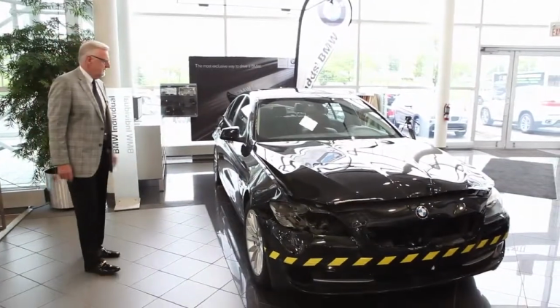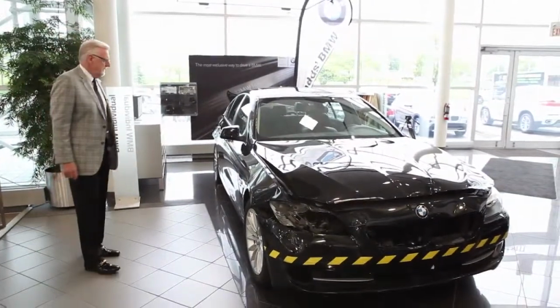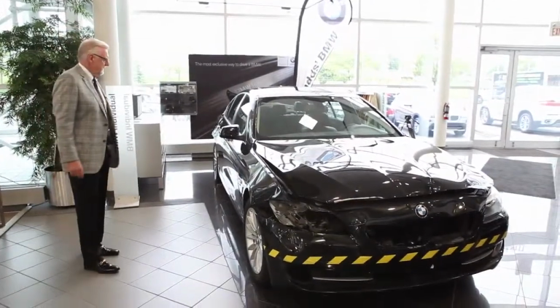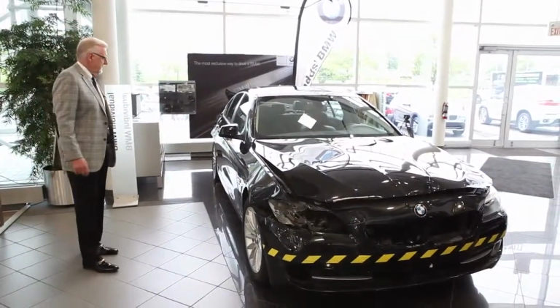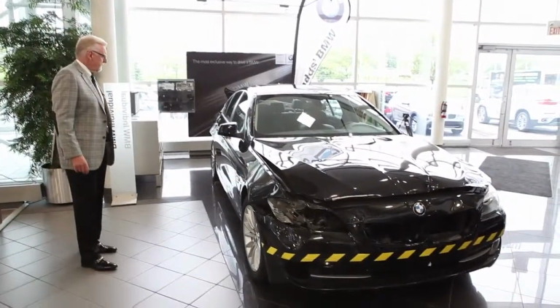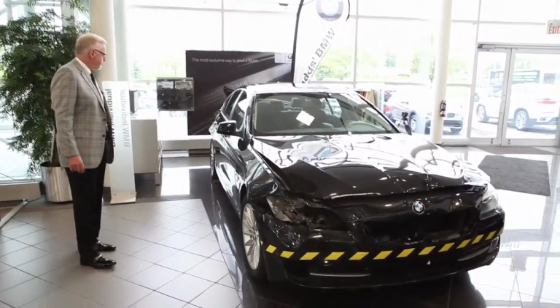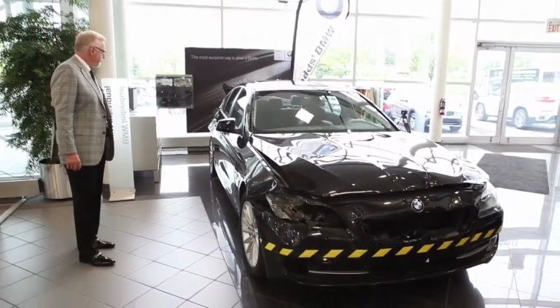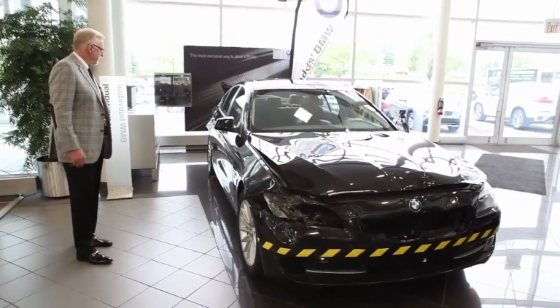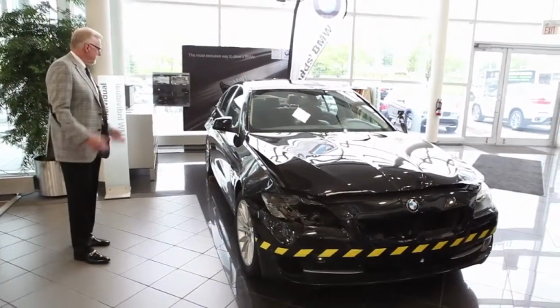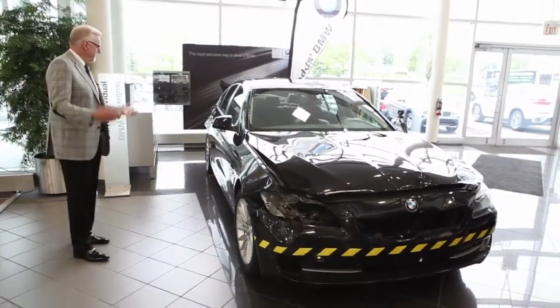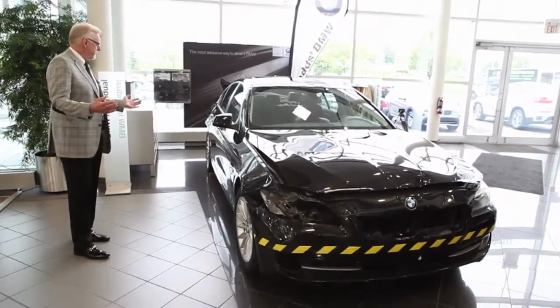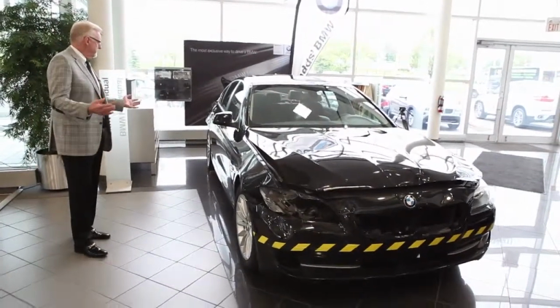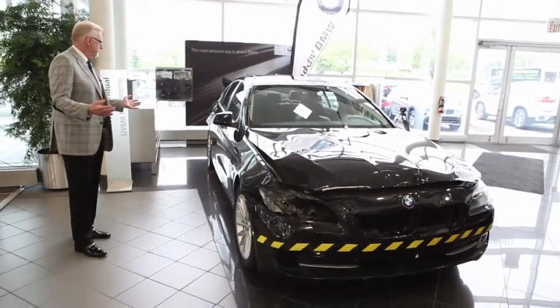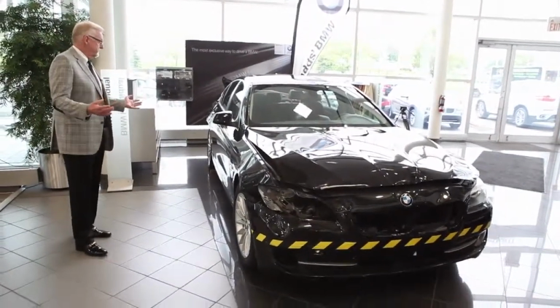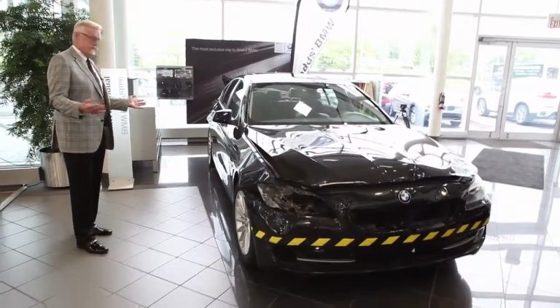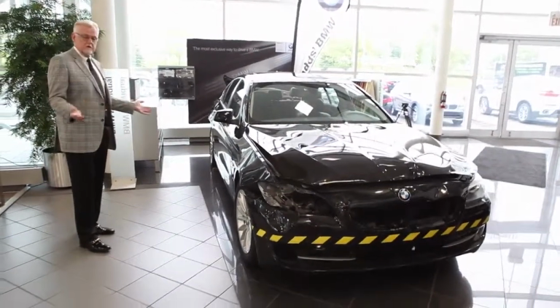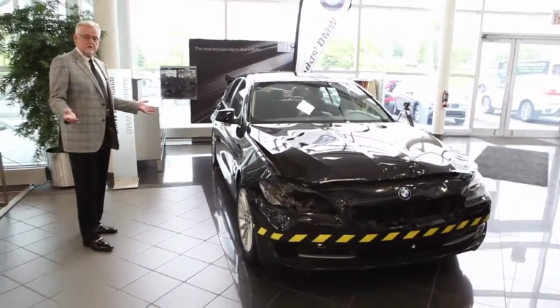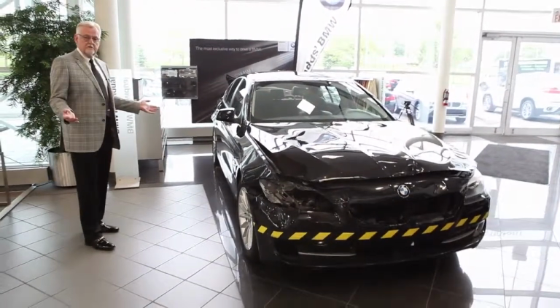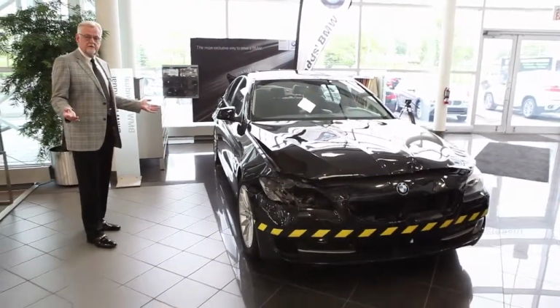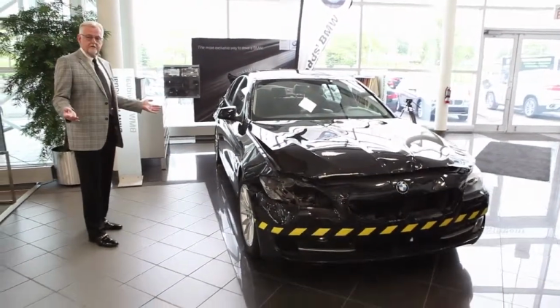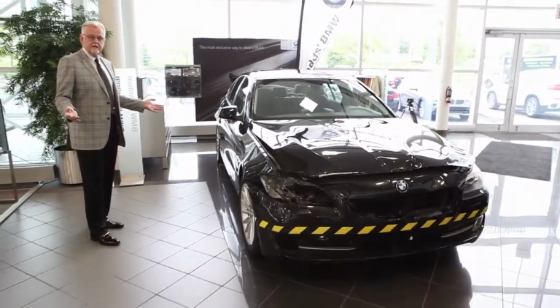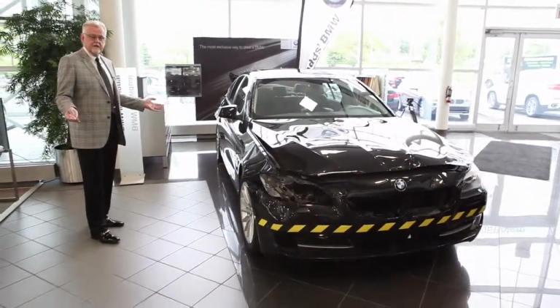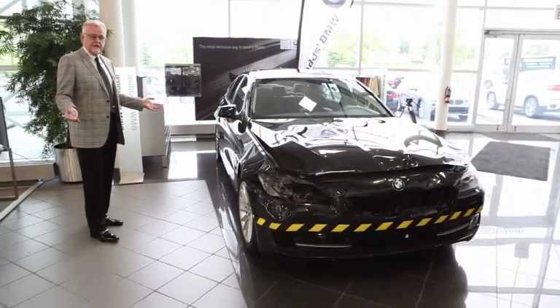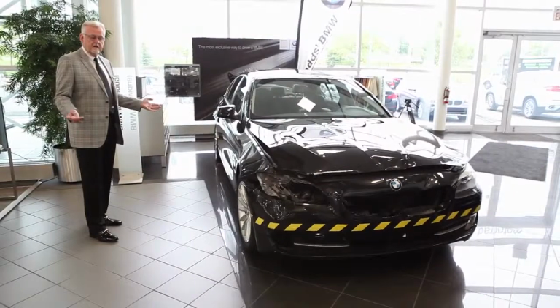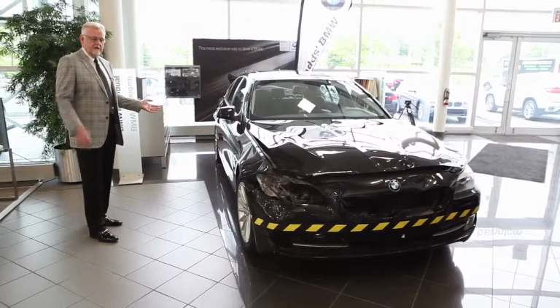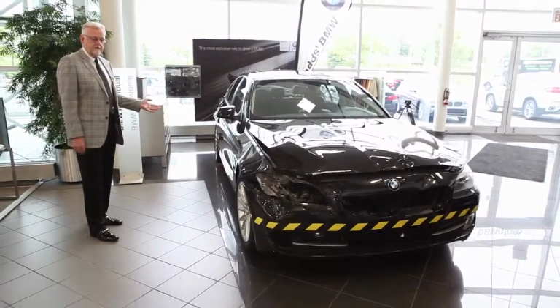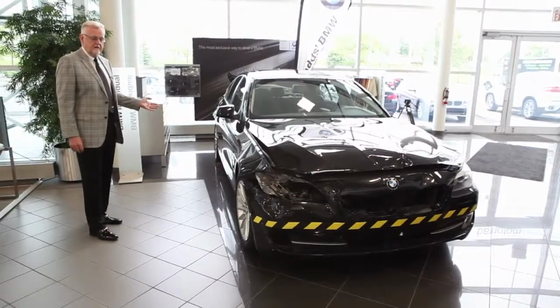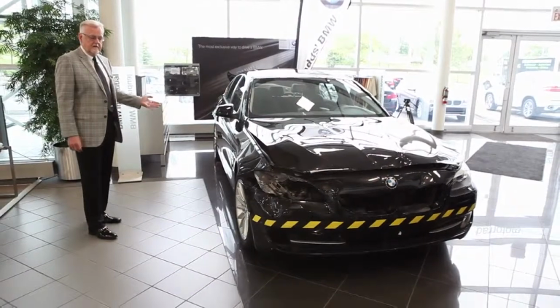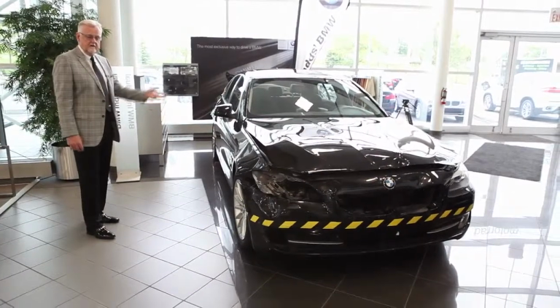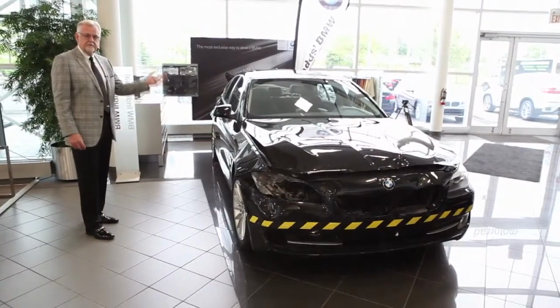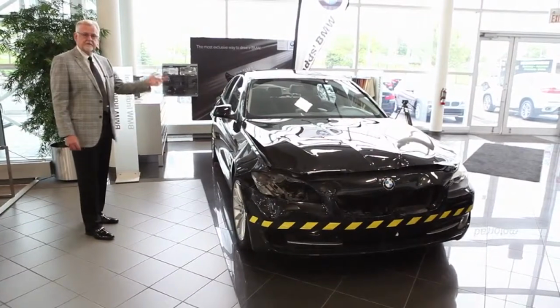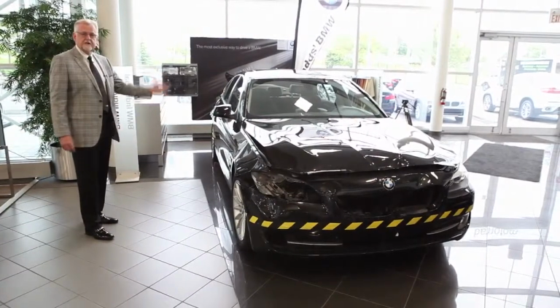So there it is. It's in the showroom. Come in and look at it, and be safe.